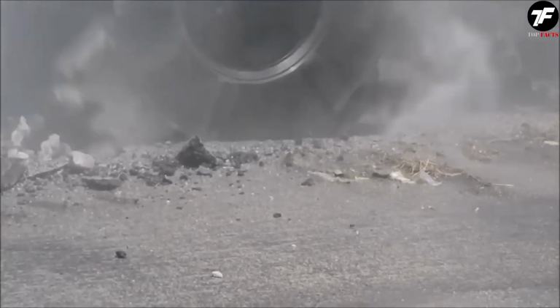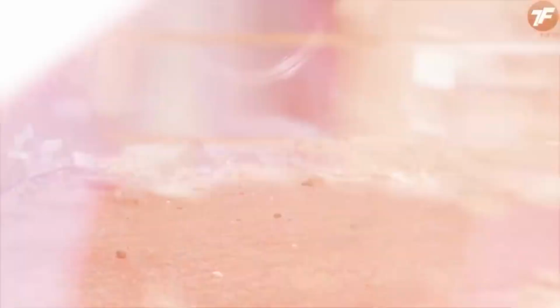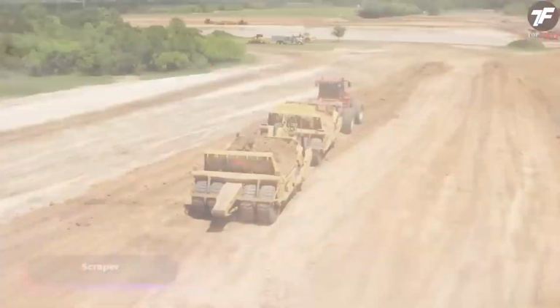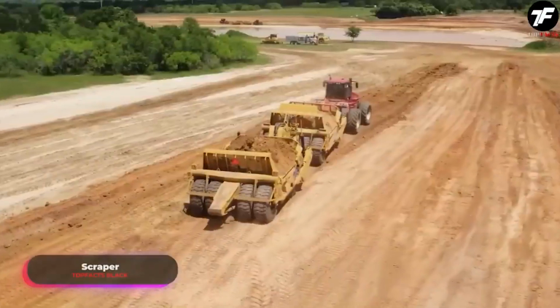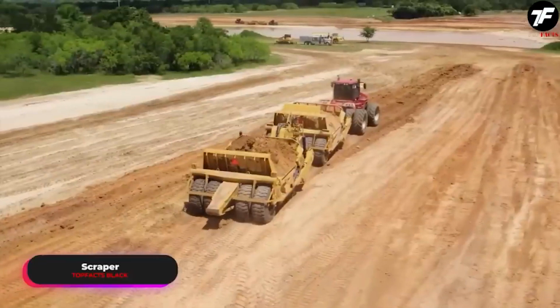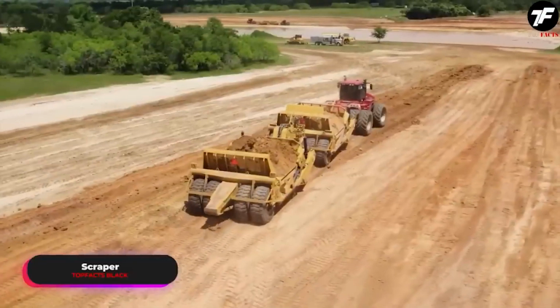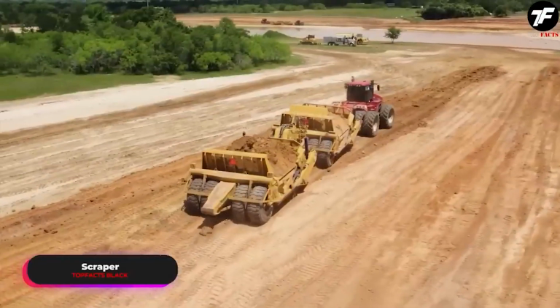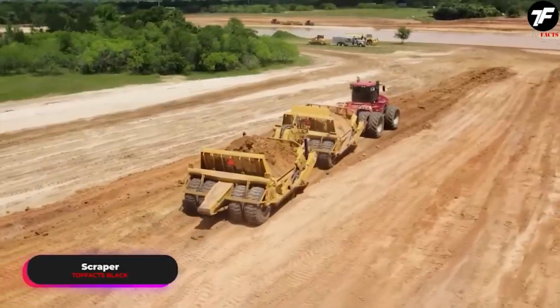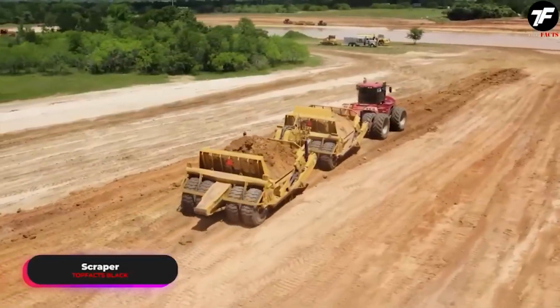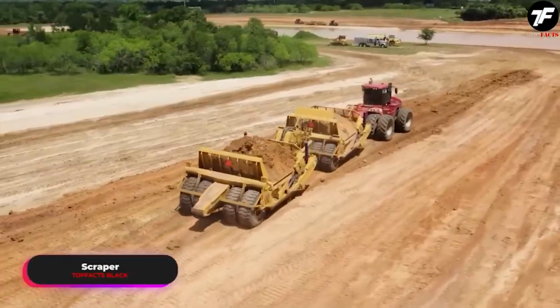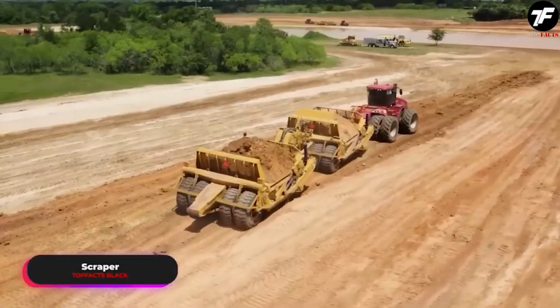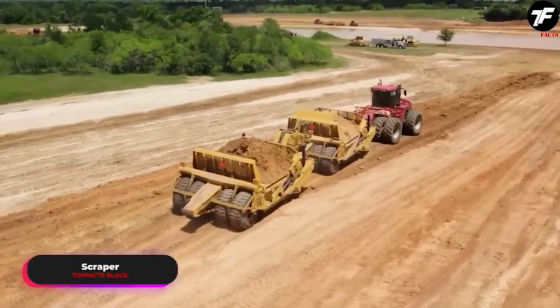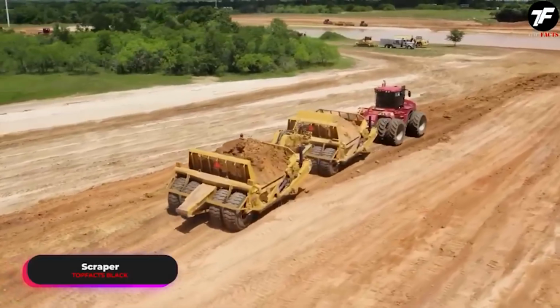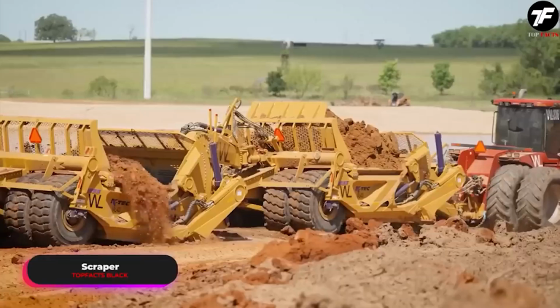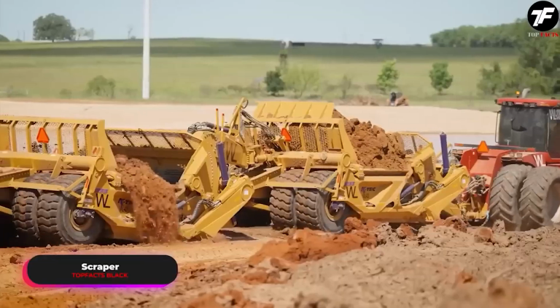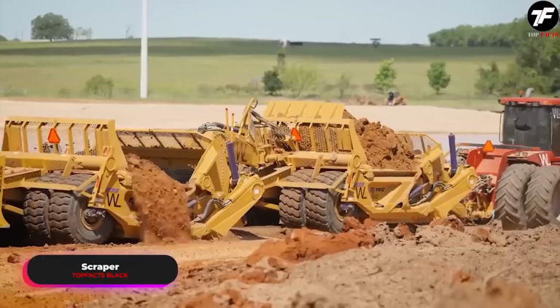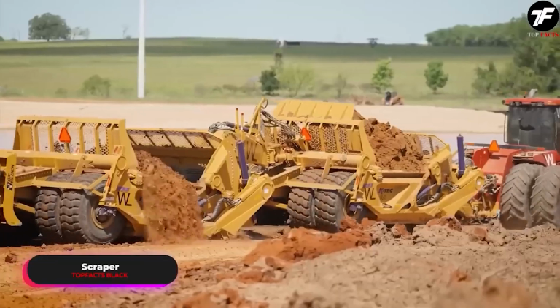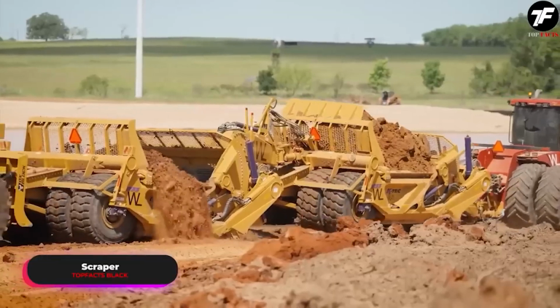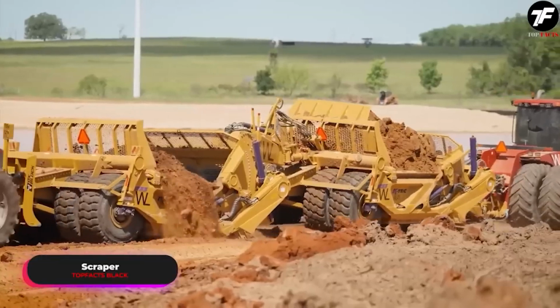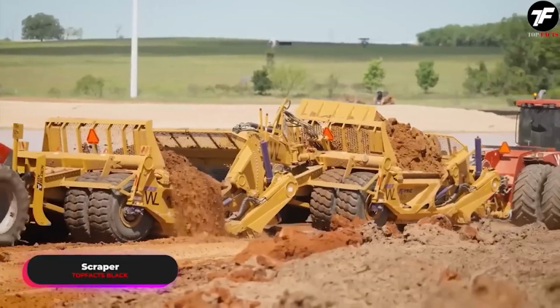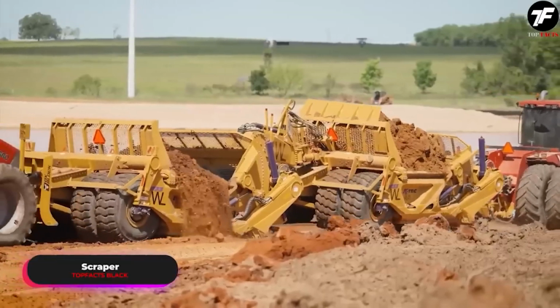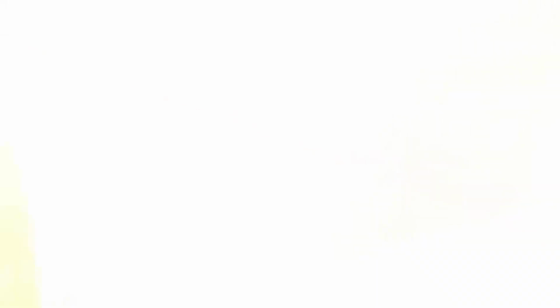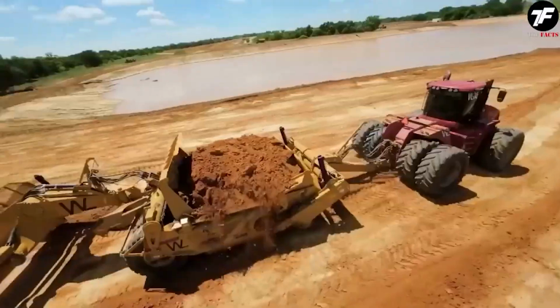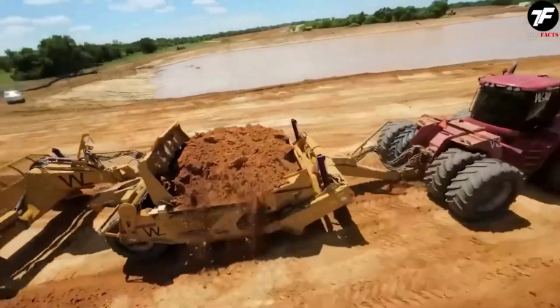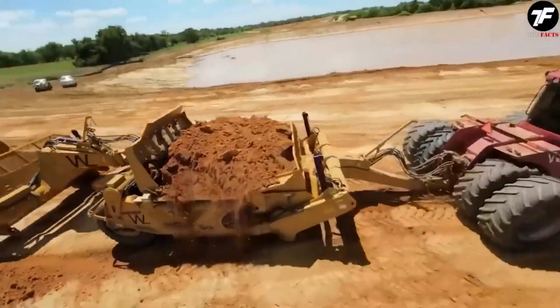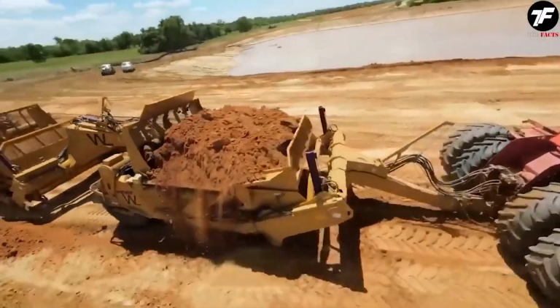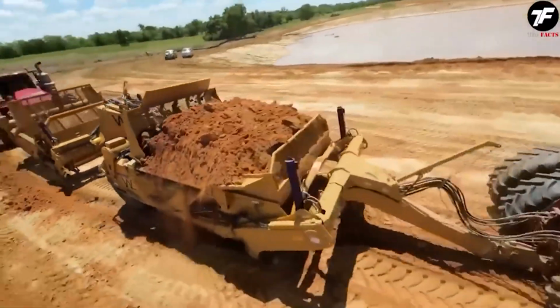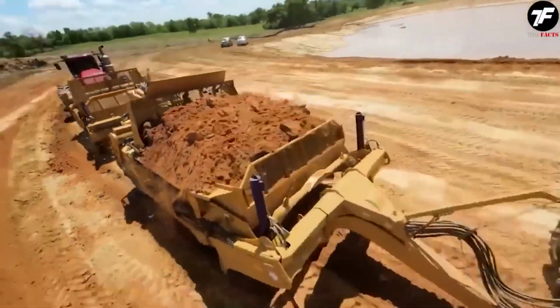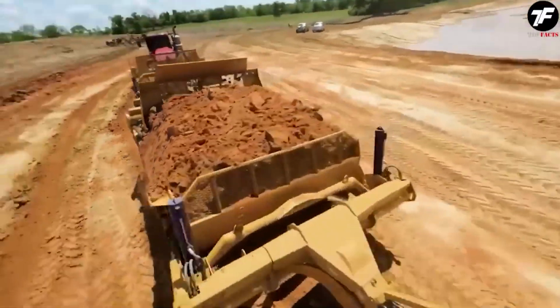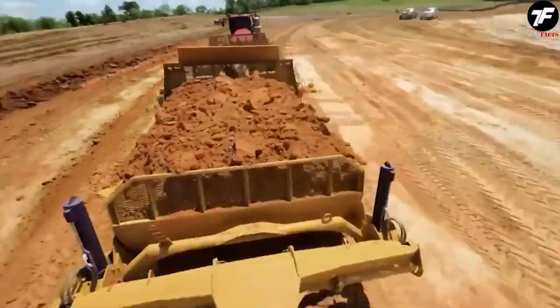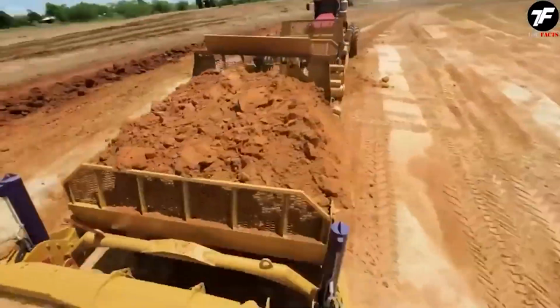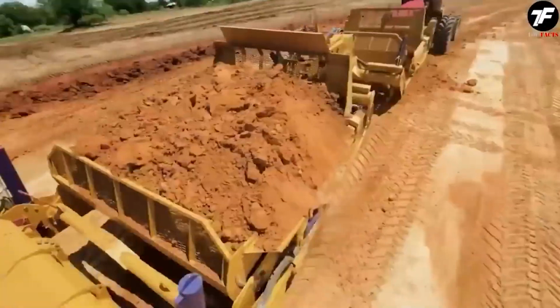The Scraper is a machine that doesn't just move soil, but also transforms landscapes fundamentally.